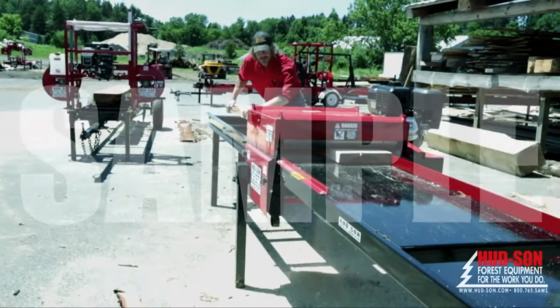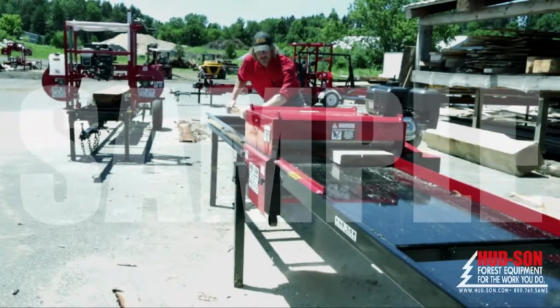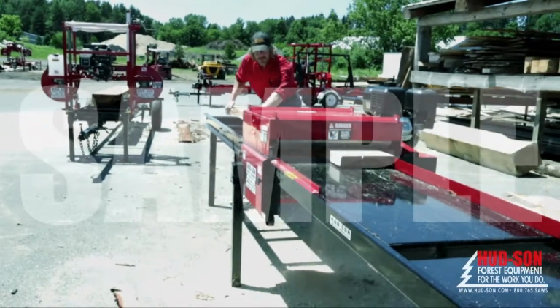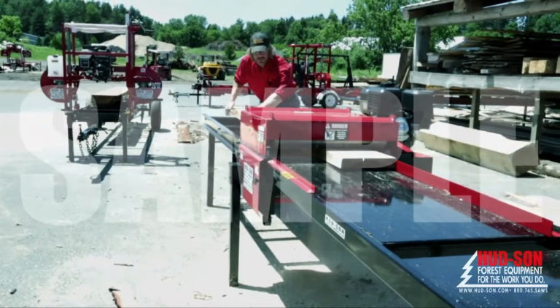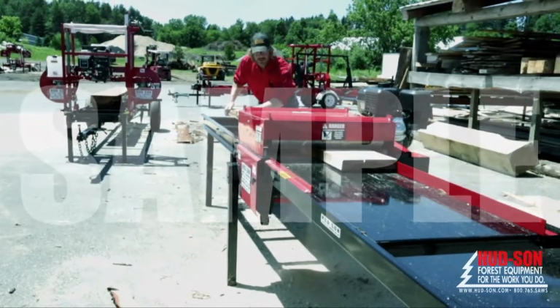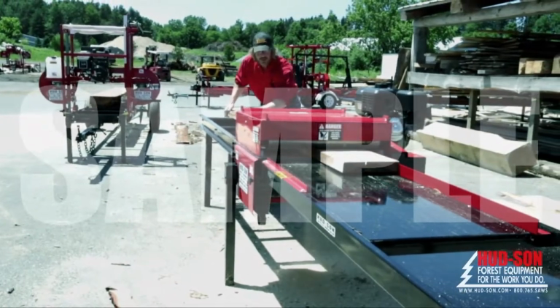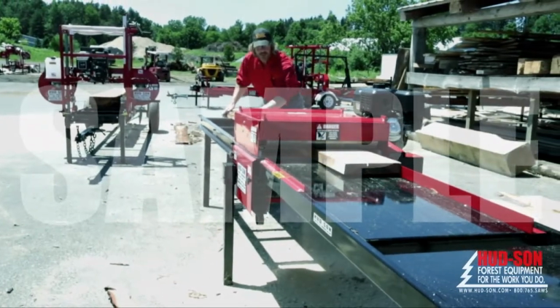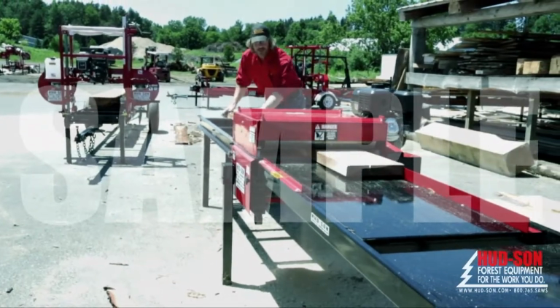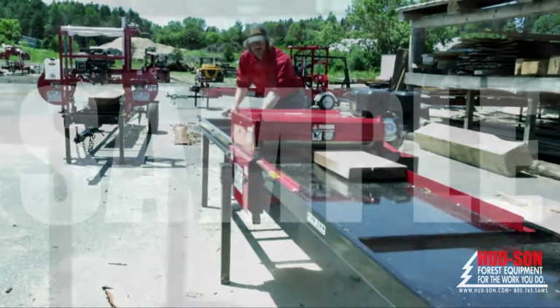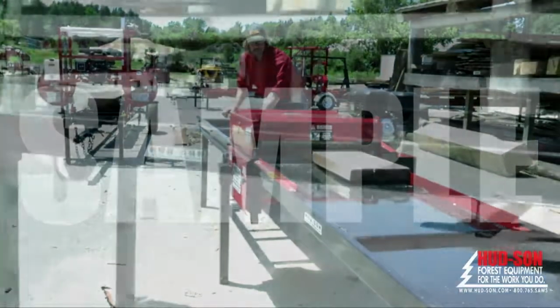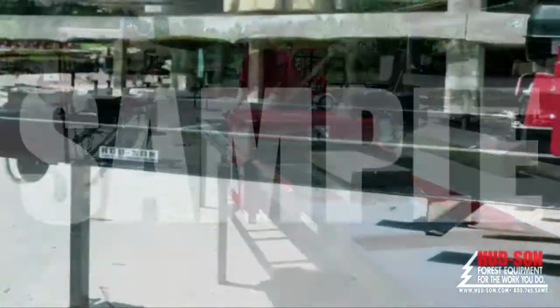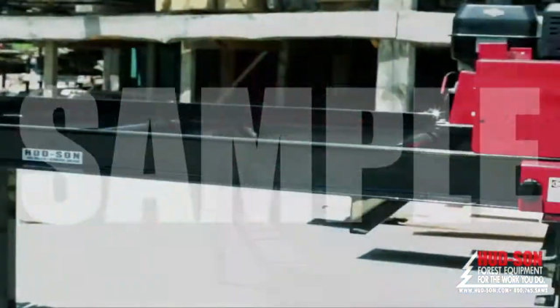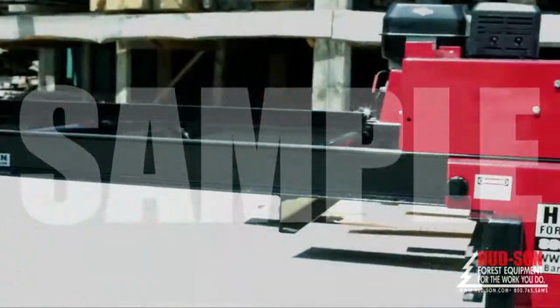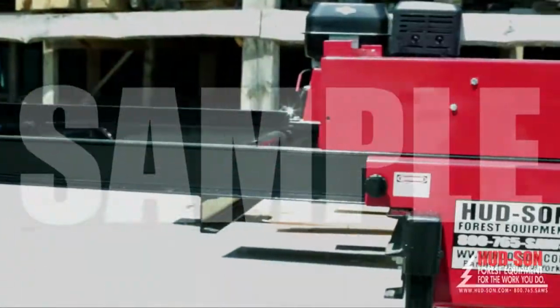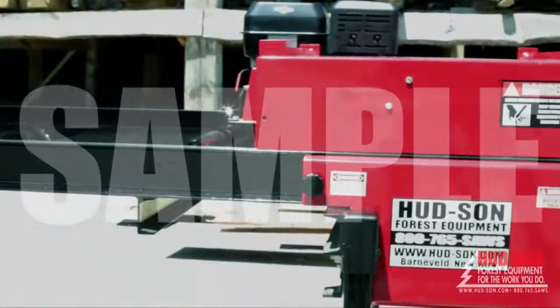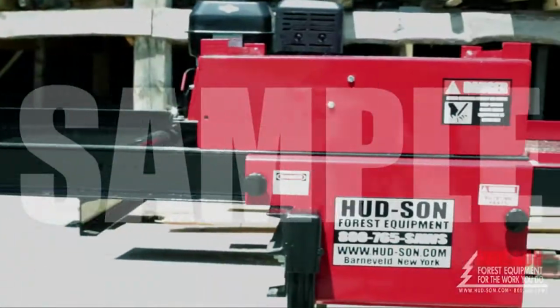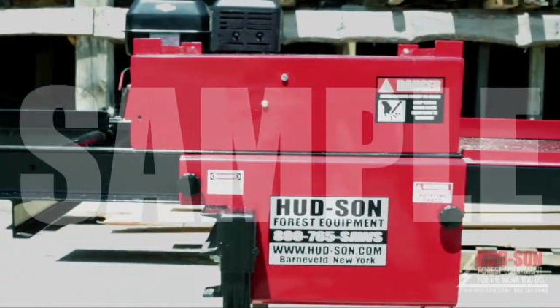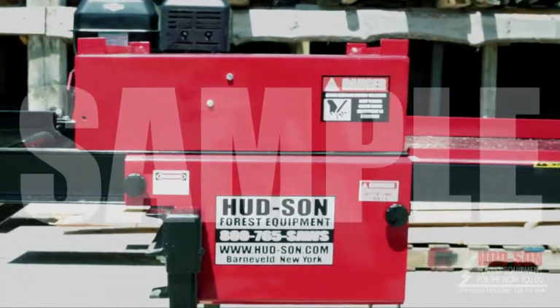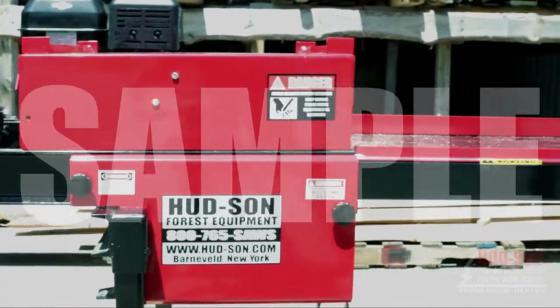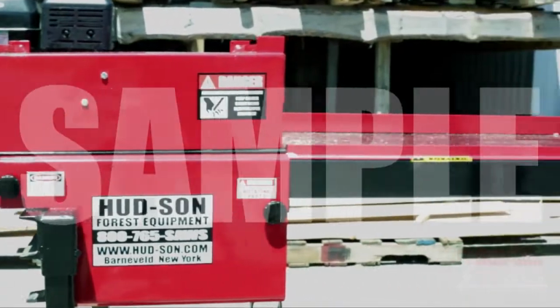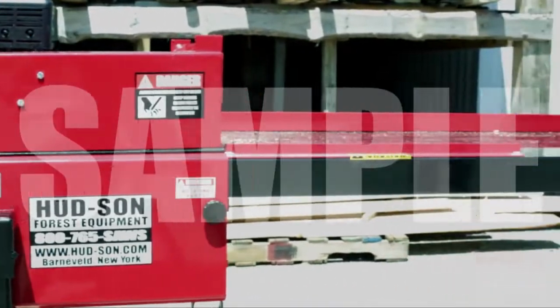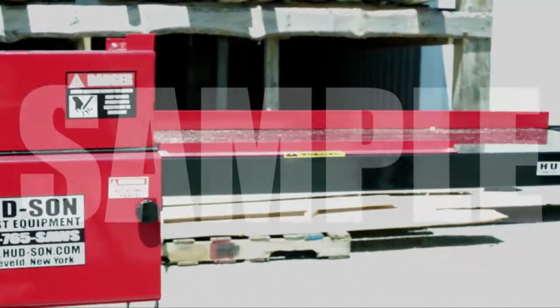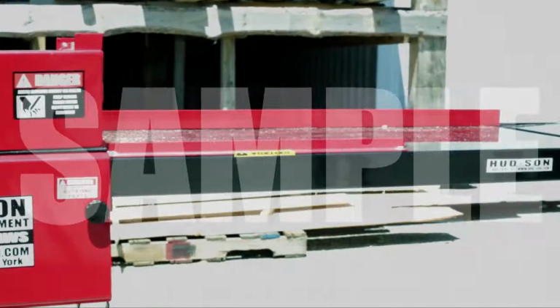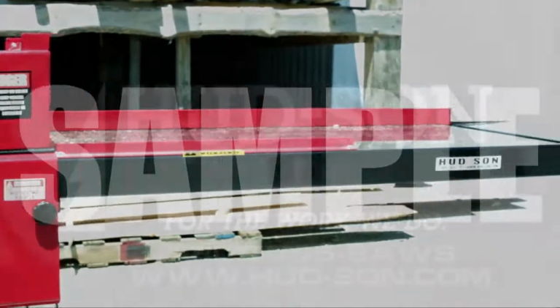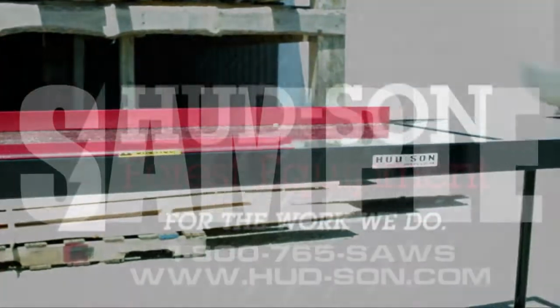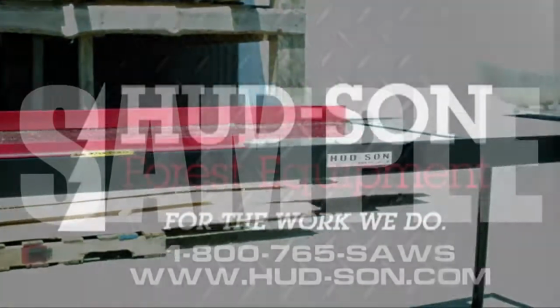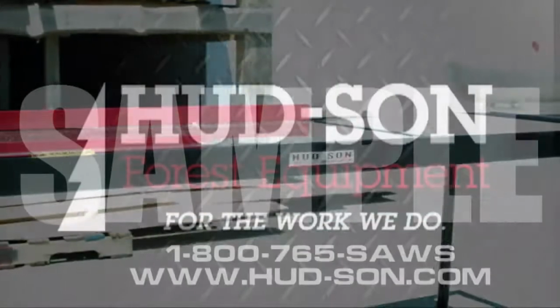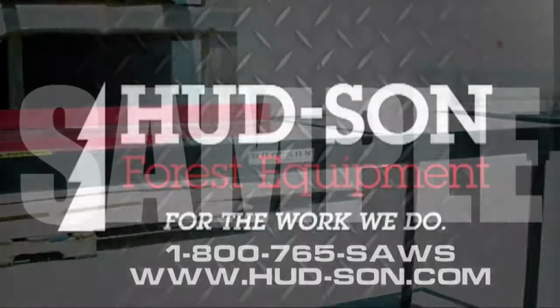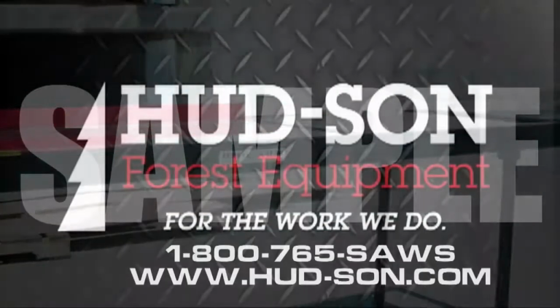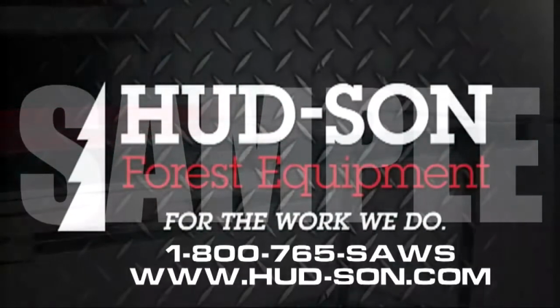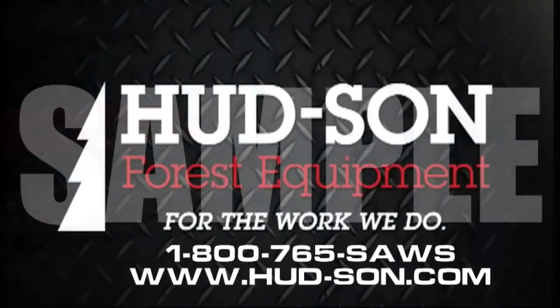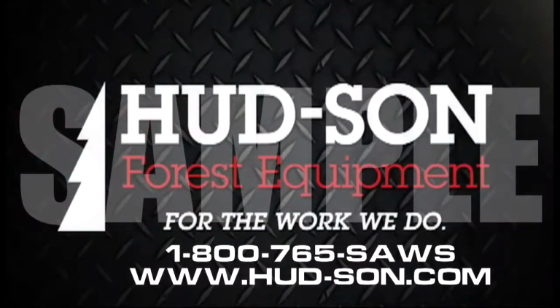If you're looking for a better, faster way of edging your boards, give us a call today and learn more about the affordable Hudson Edger 1913.